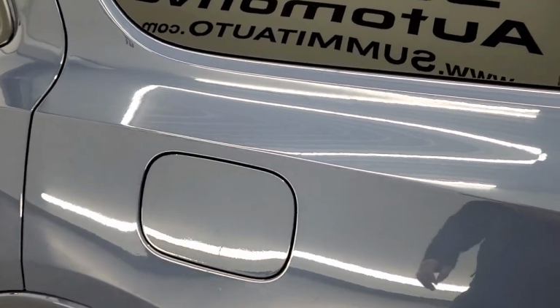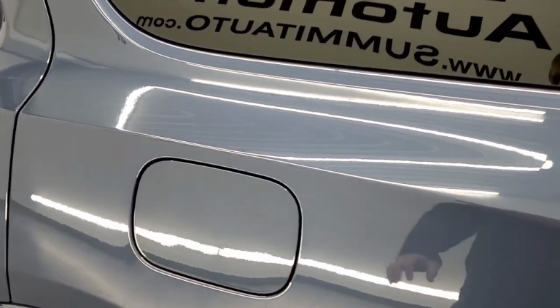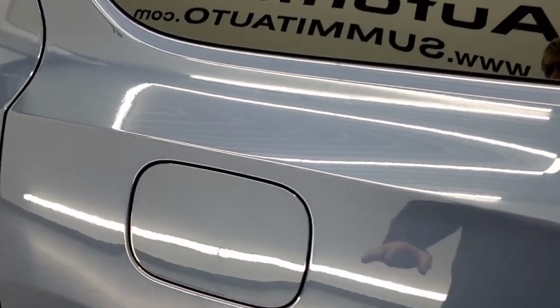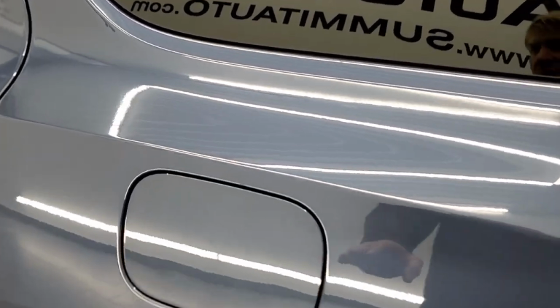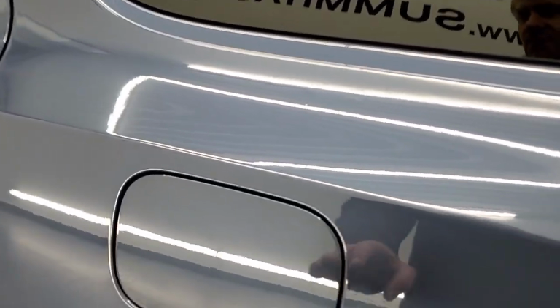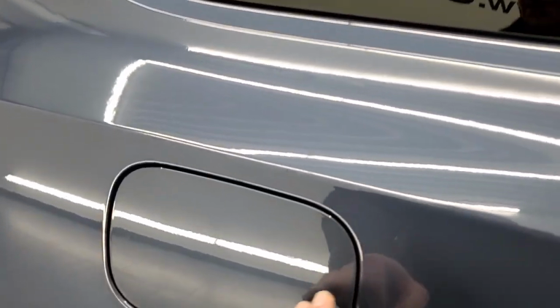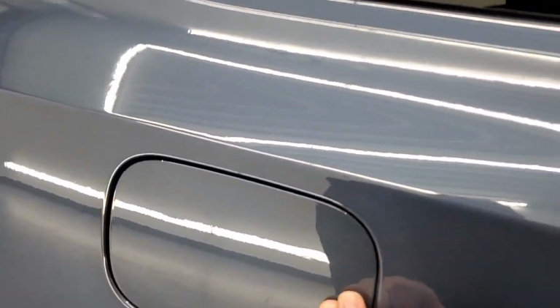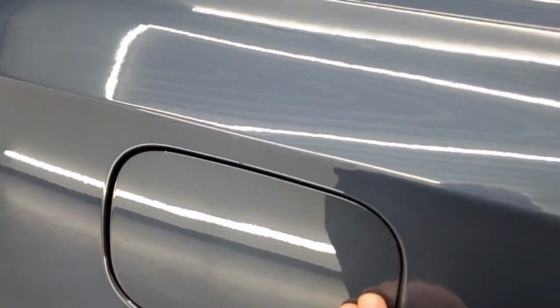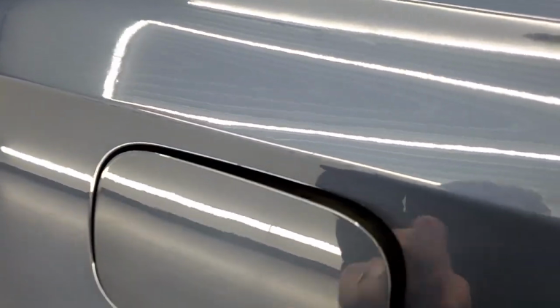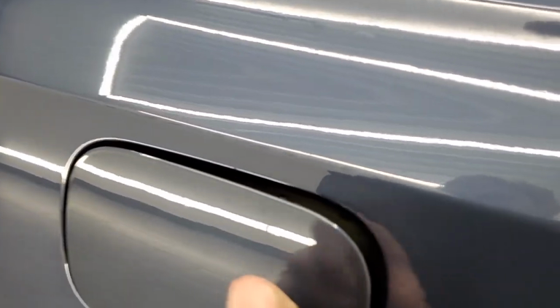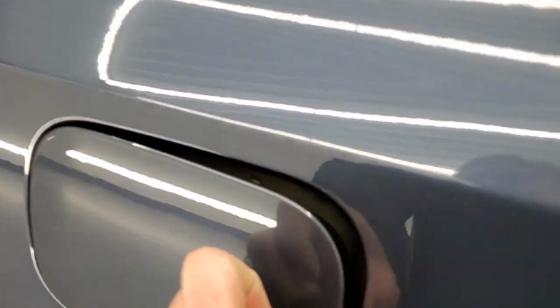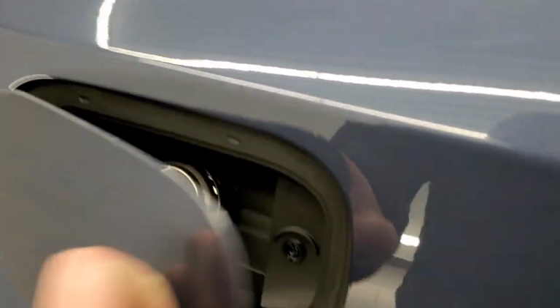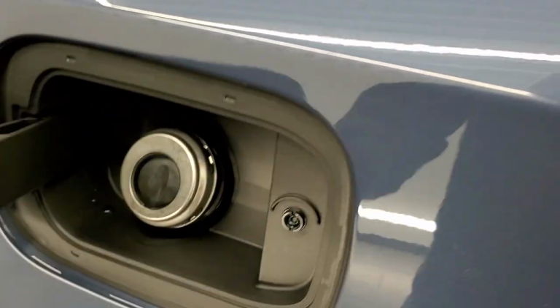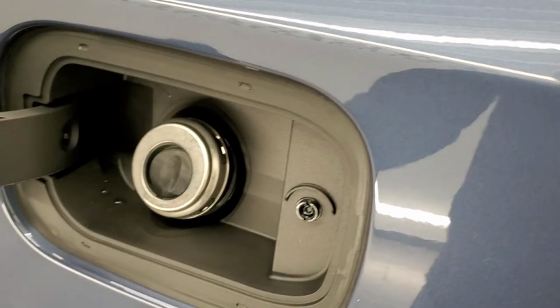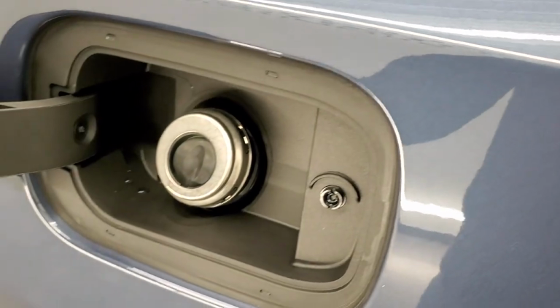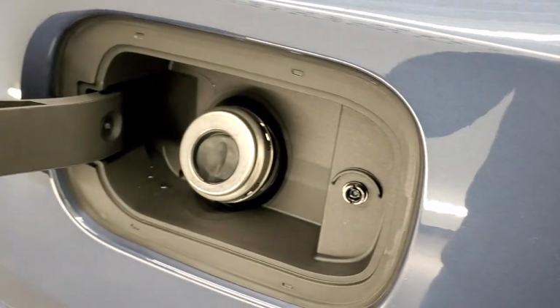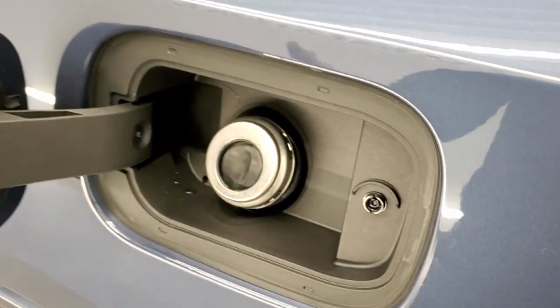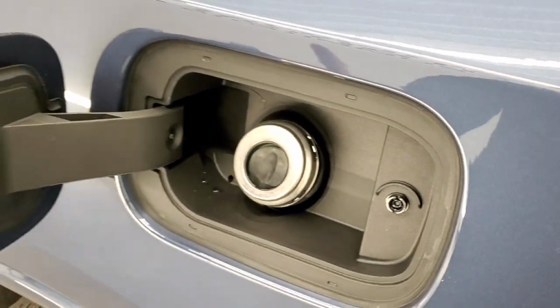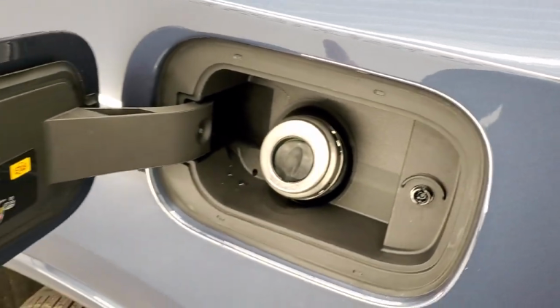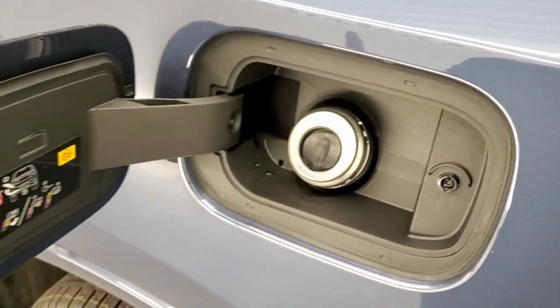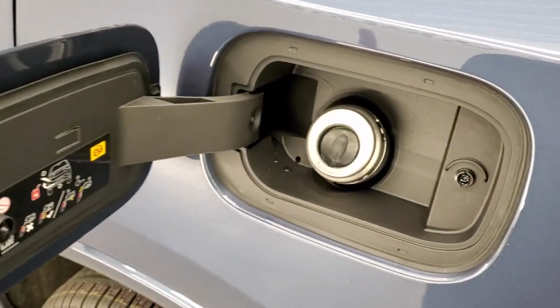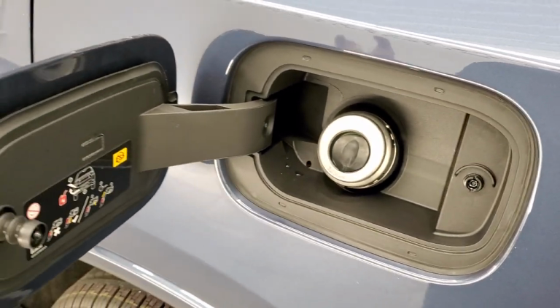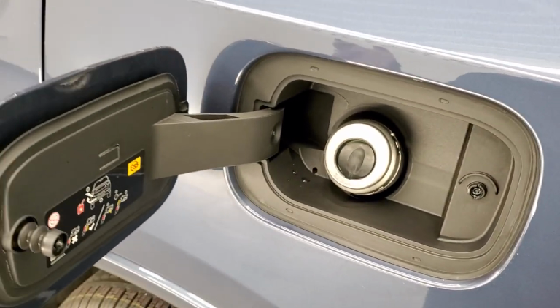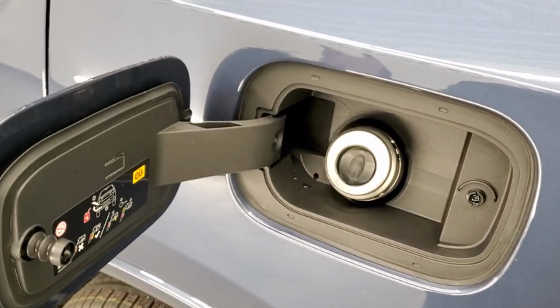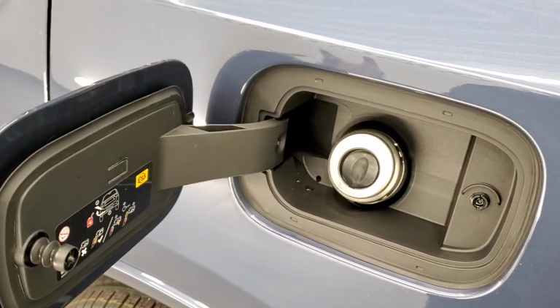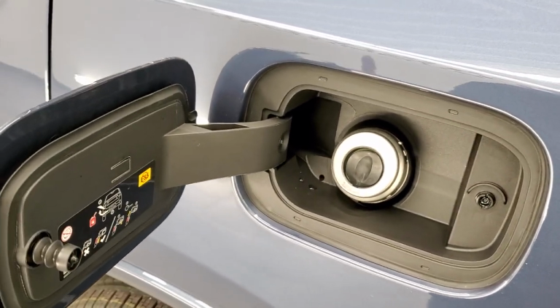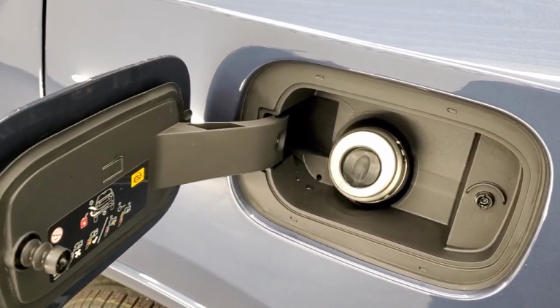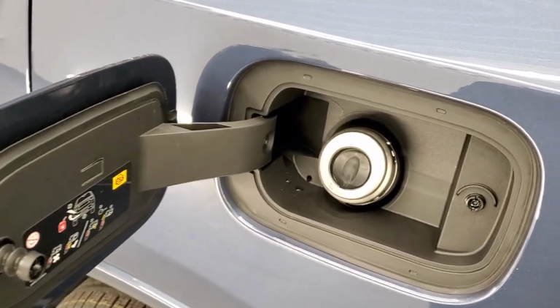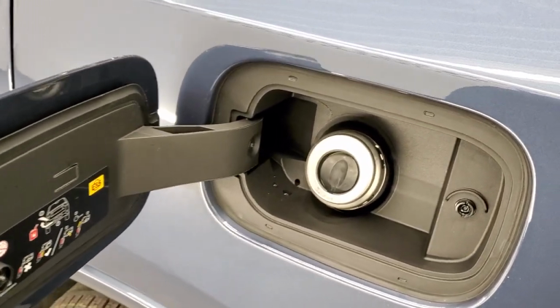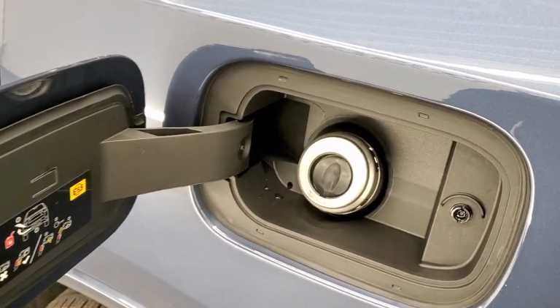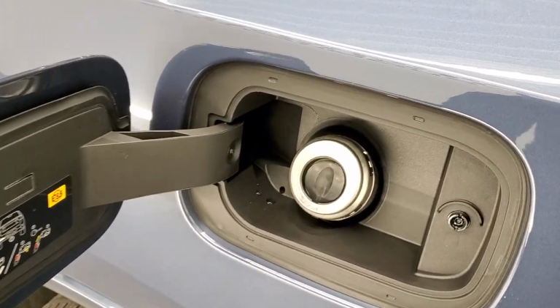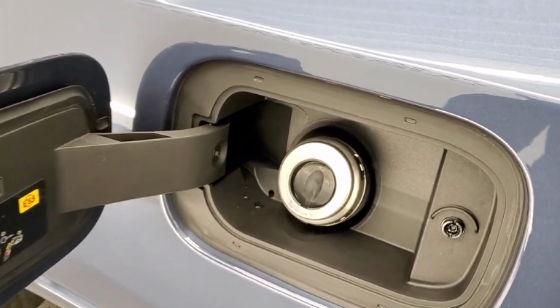Reactor Blue is really a good-looking color. I like it on the Grand Cherokees; I like it even more on the Durangos.